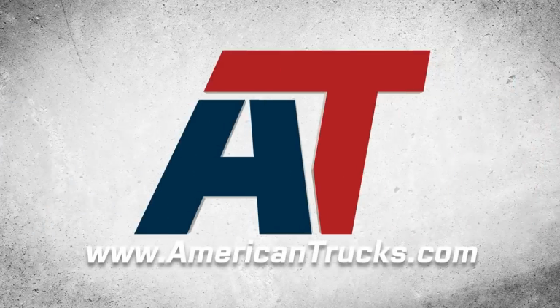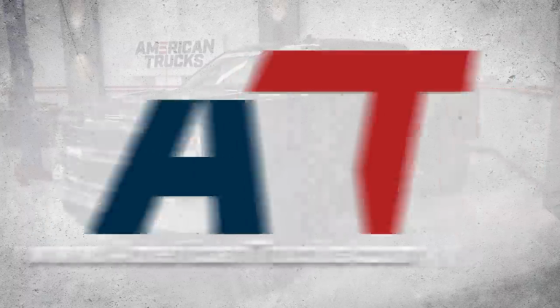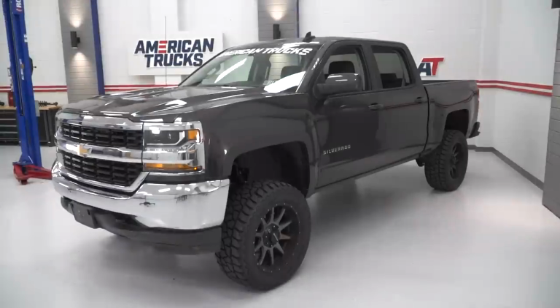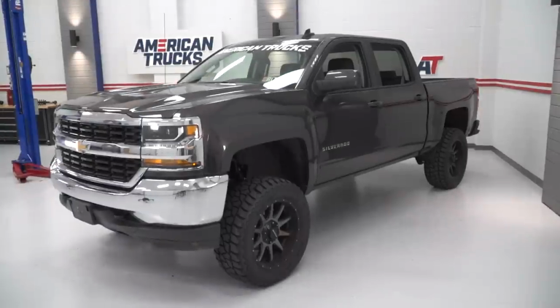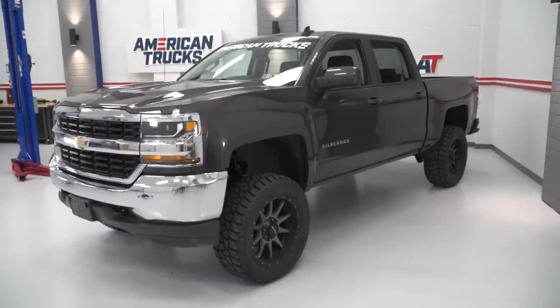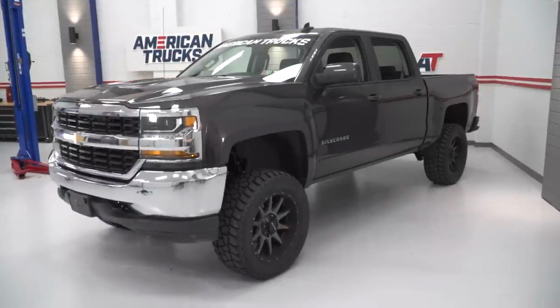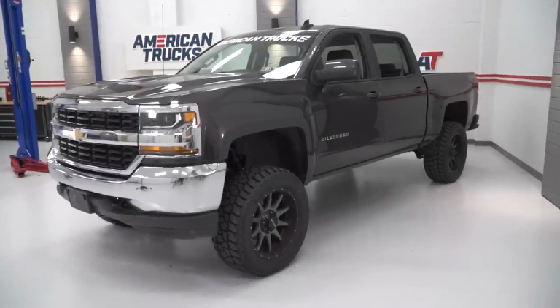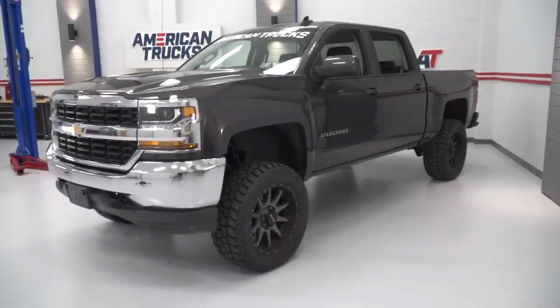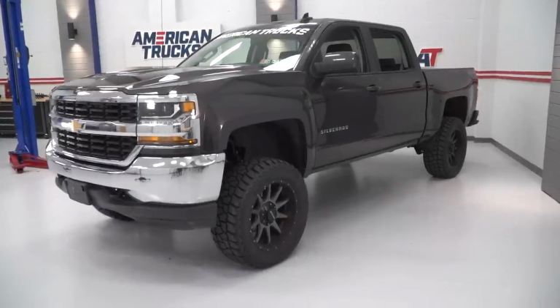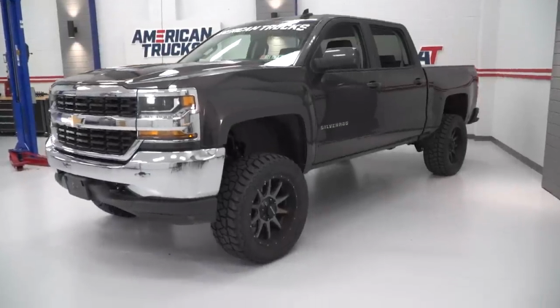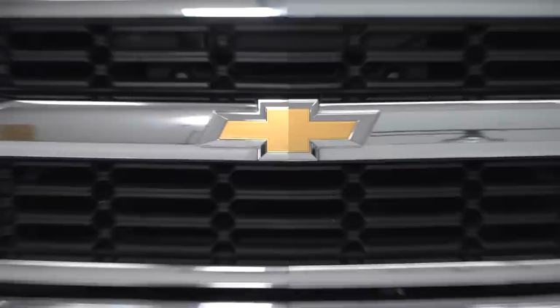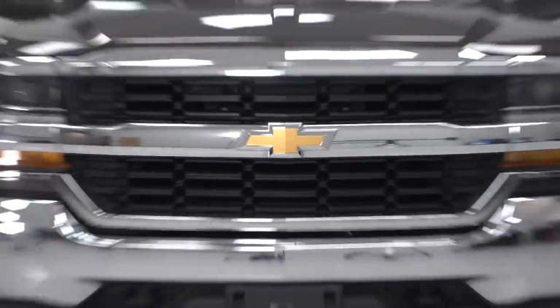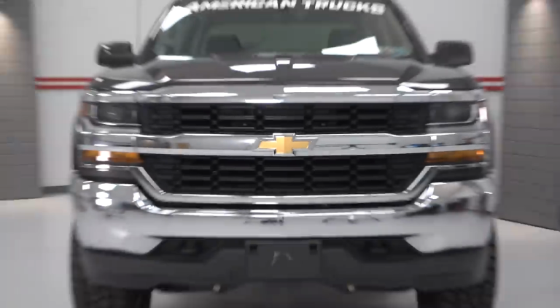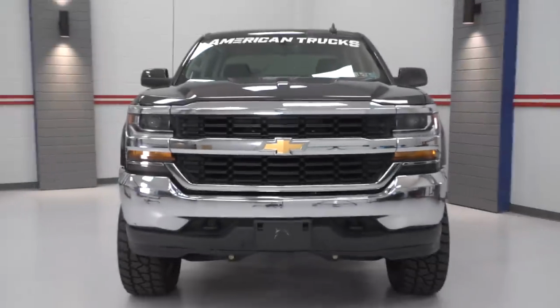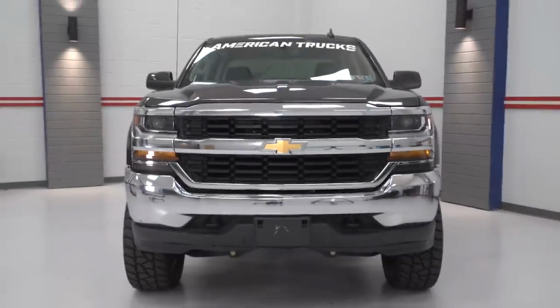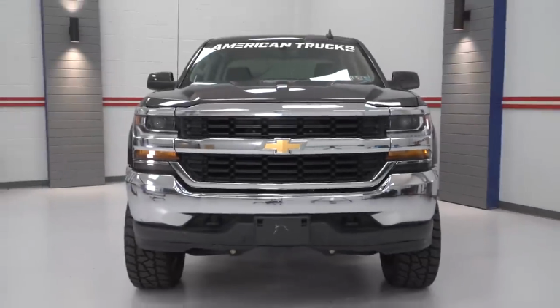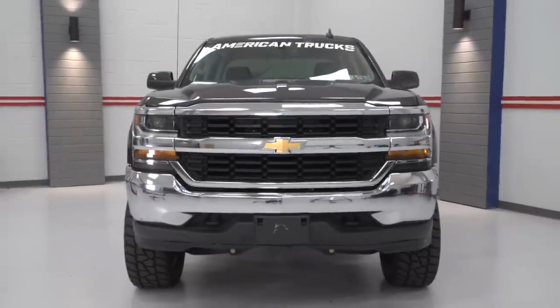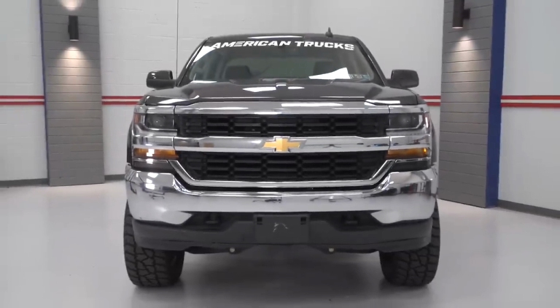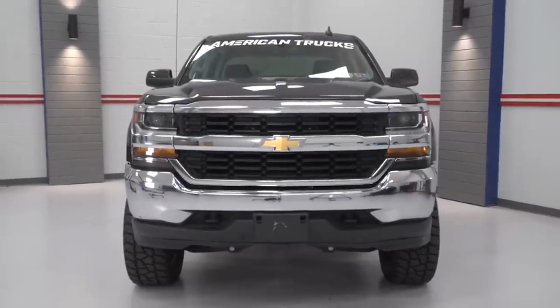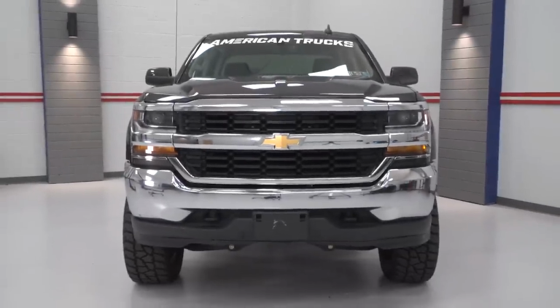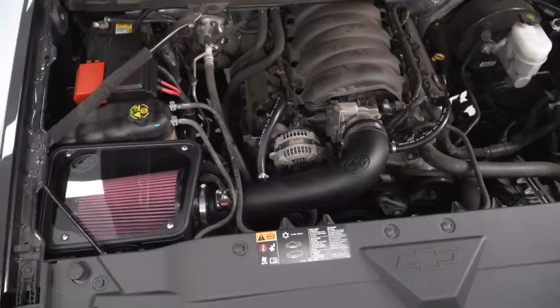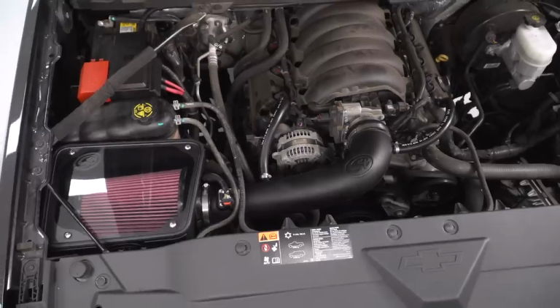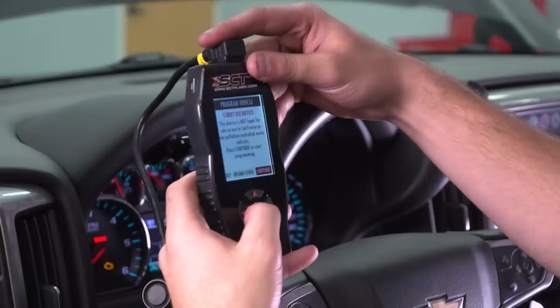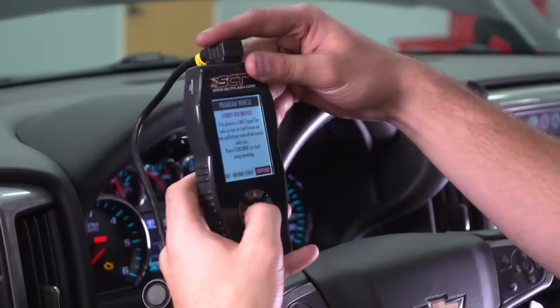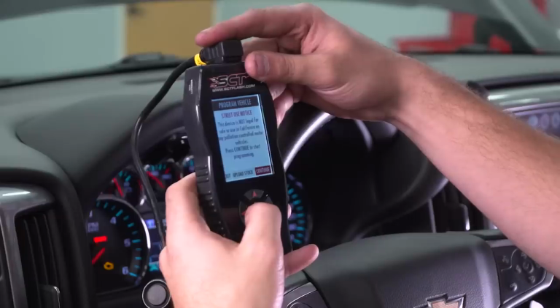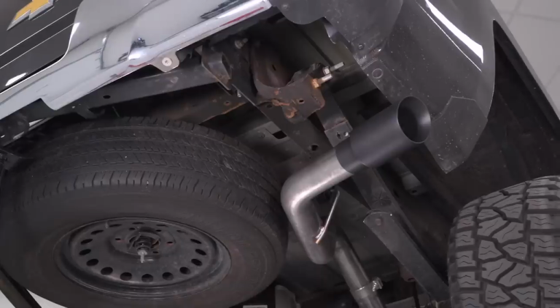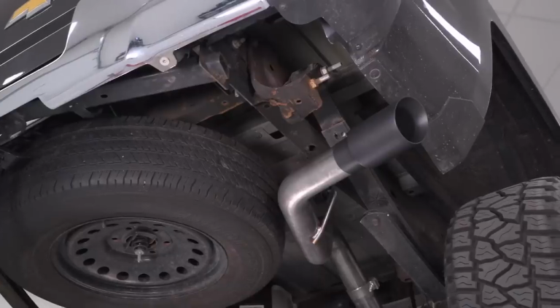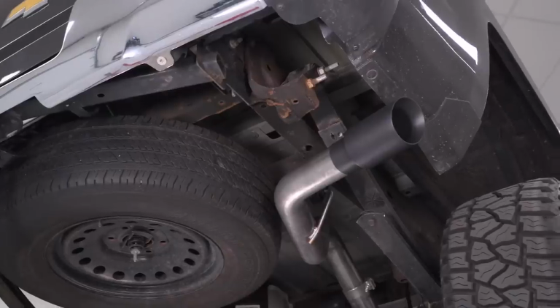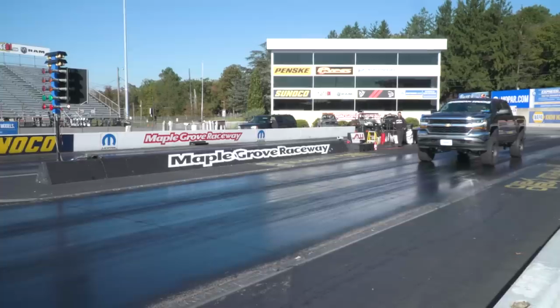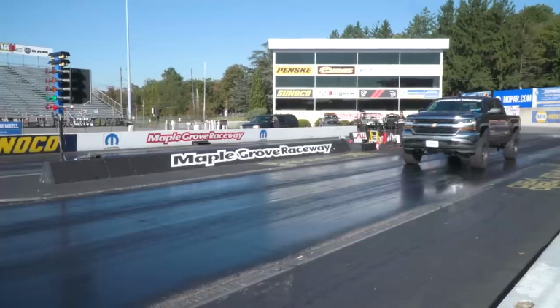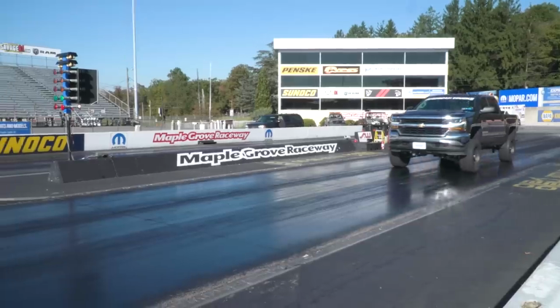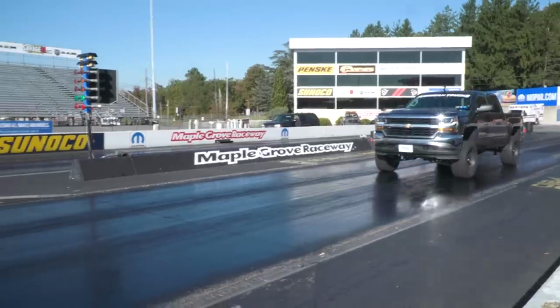On this episode of The Haul, we've got a 2016 Silverado LT ready for some bolt-on mods, and then we're heading to the track.